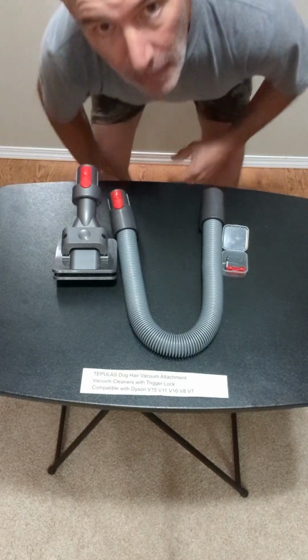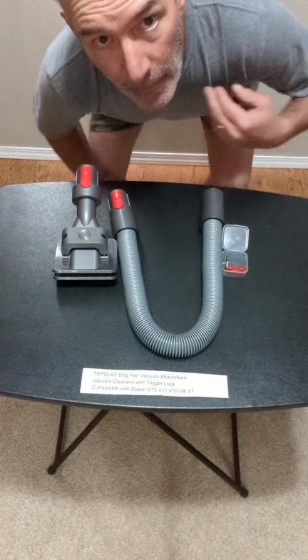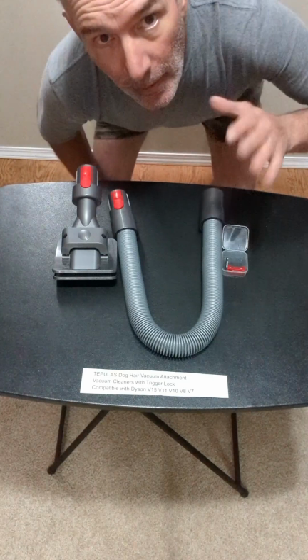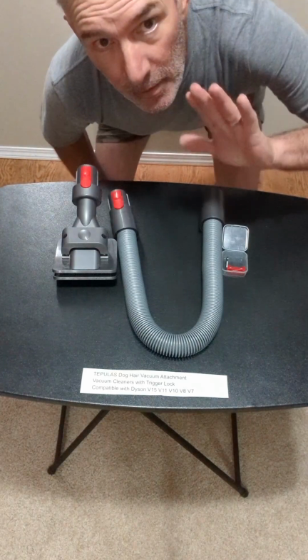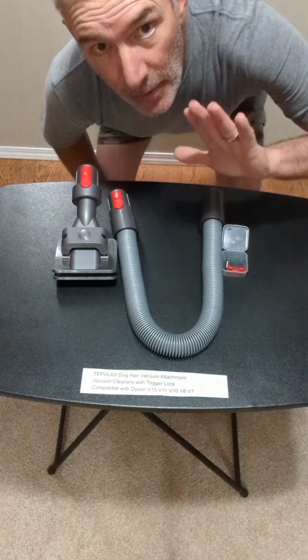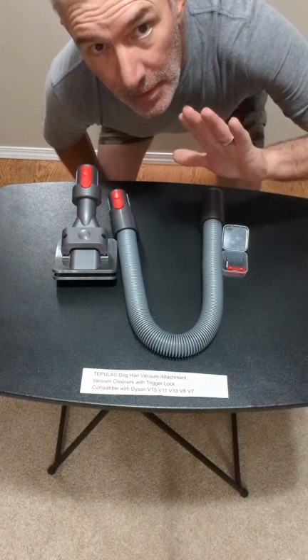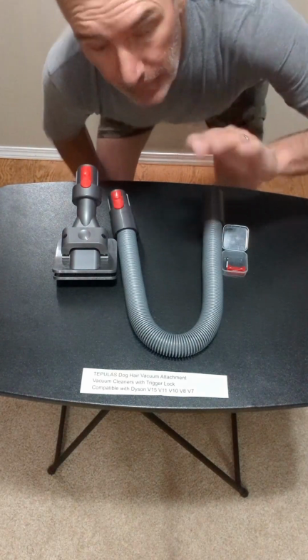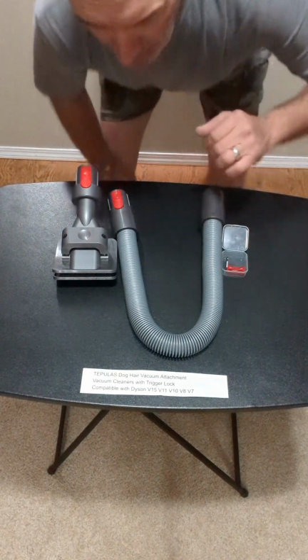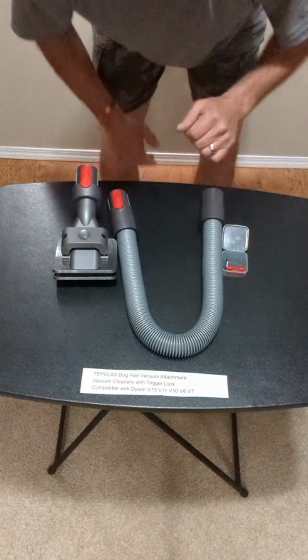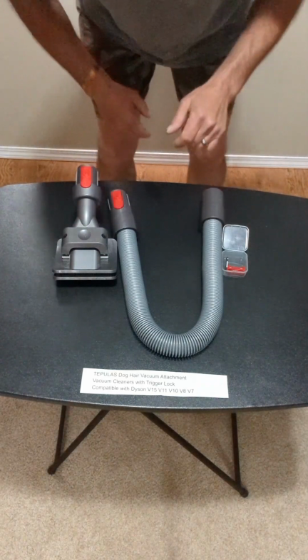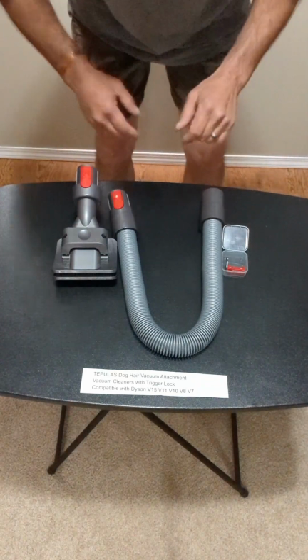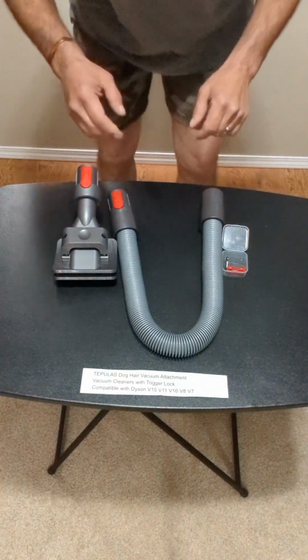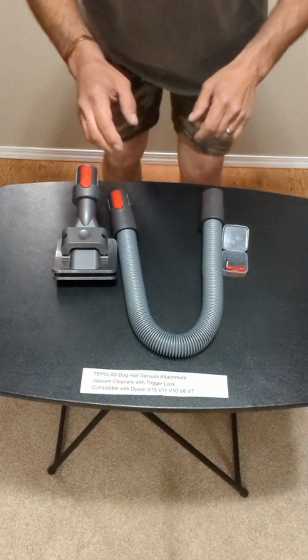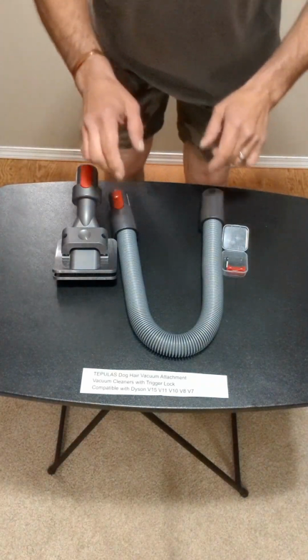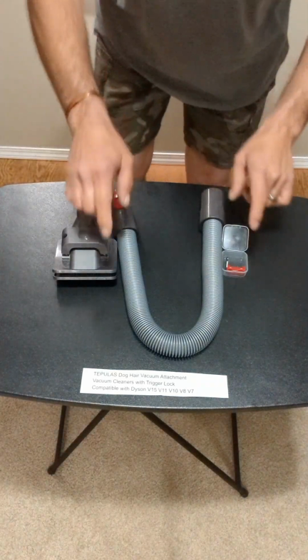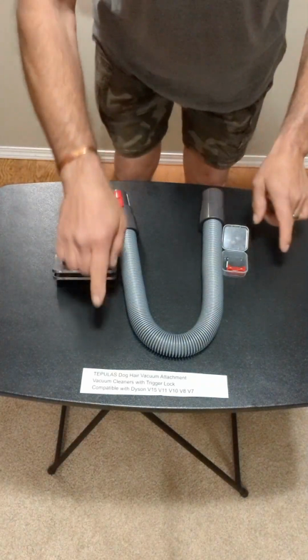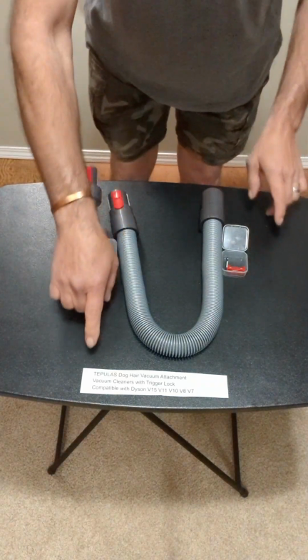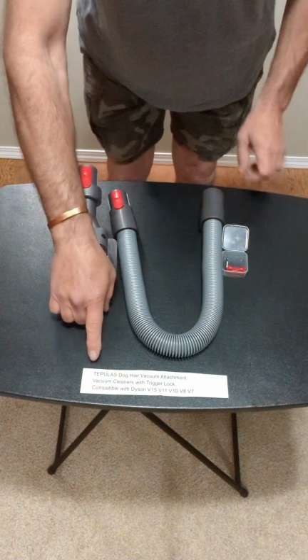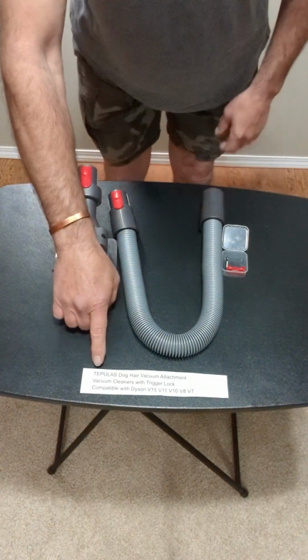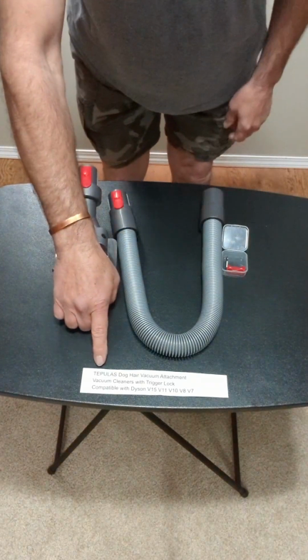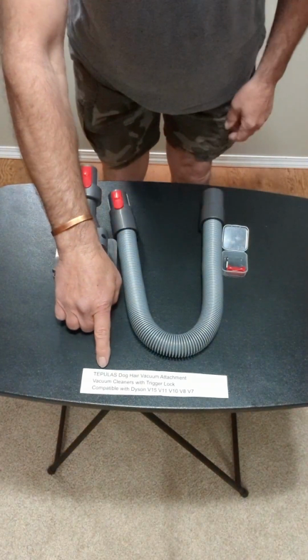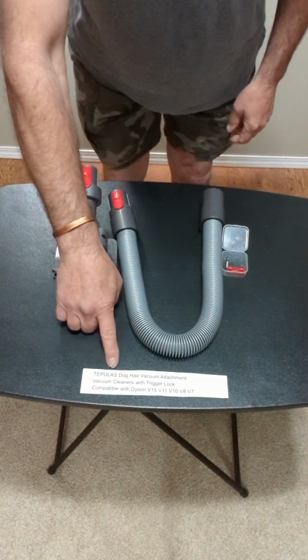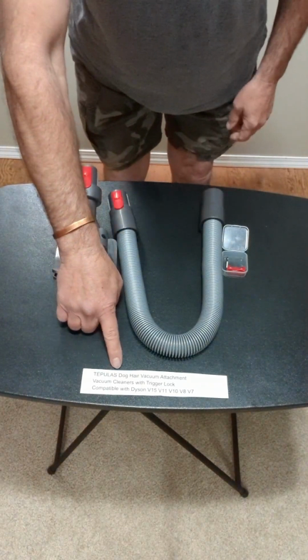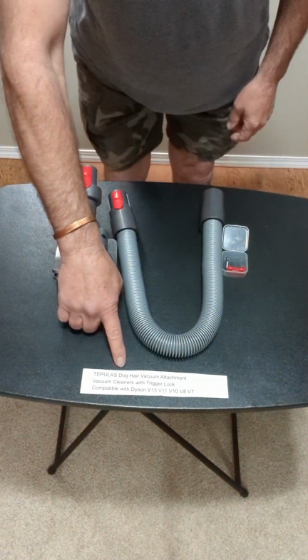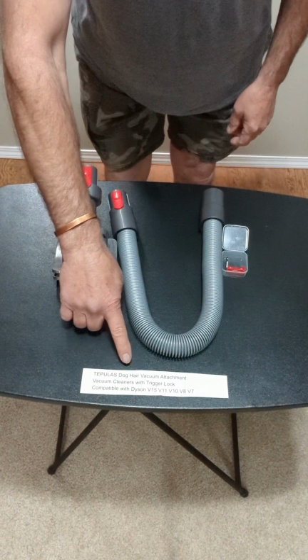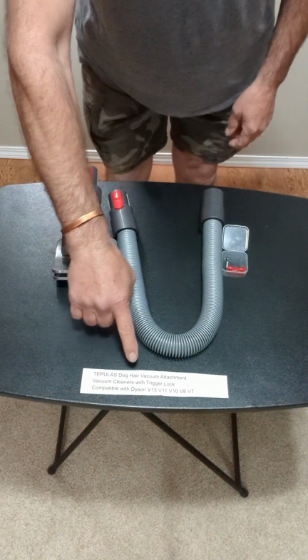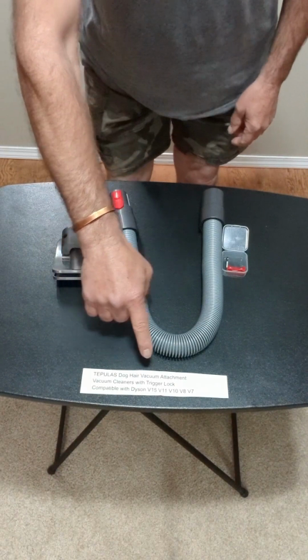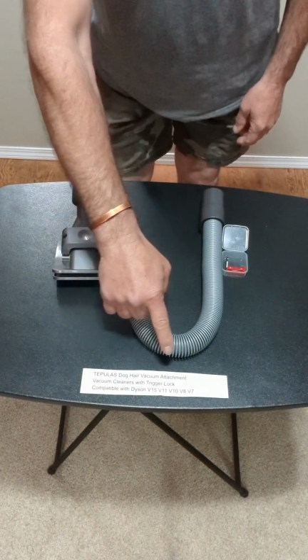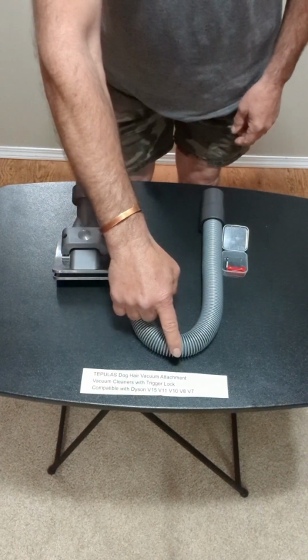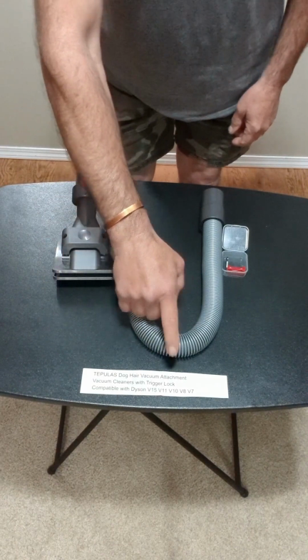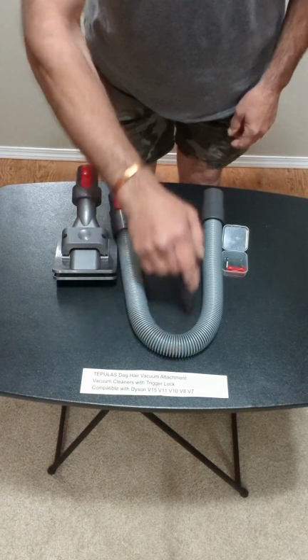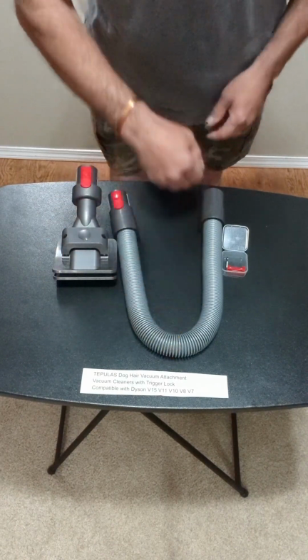Hey, it's Fuzzy. Today I want to review the Tupulus Dog Hair Vacuum Attachment.